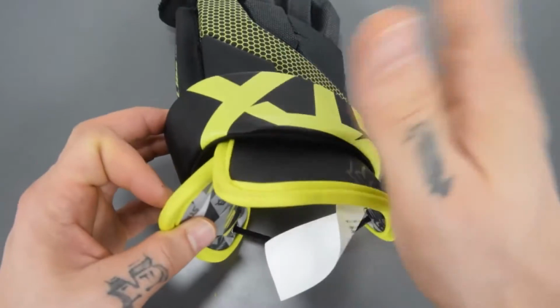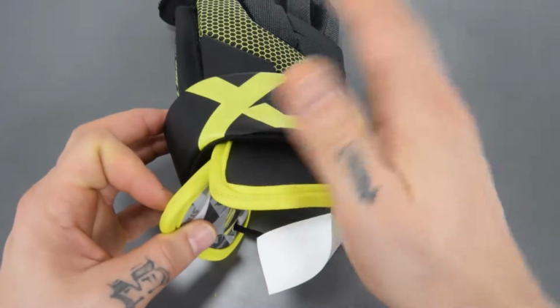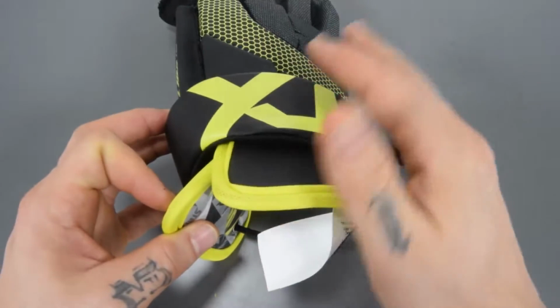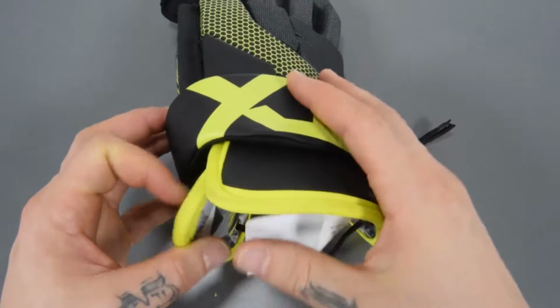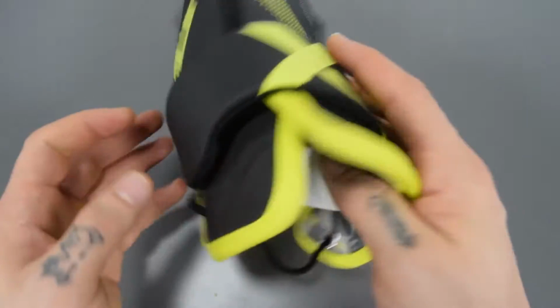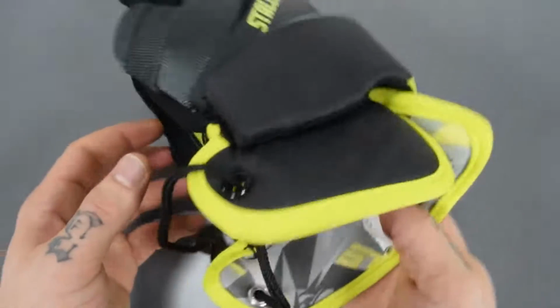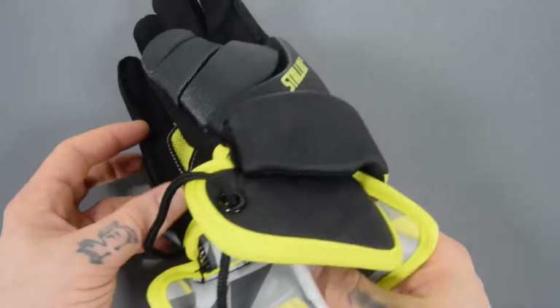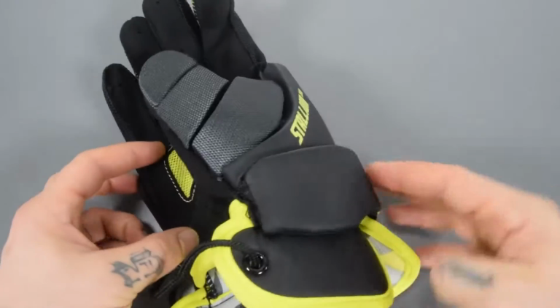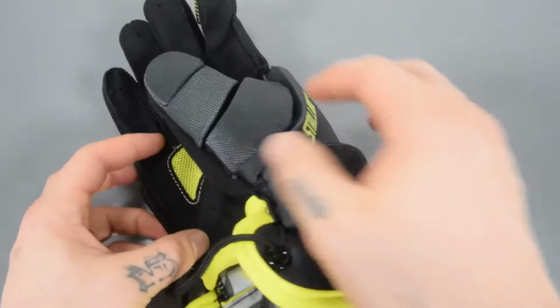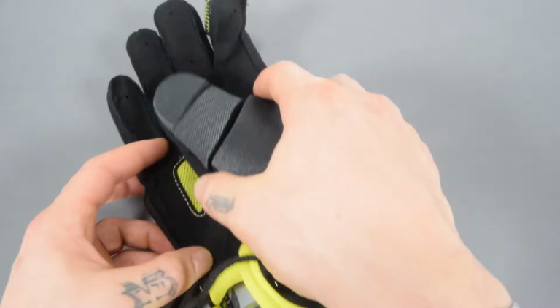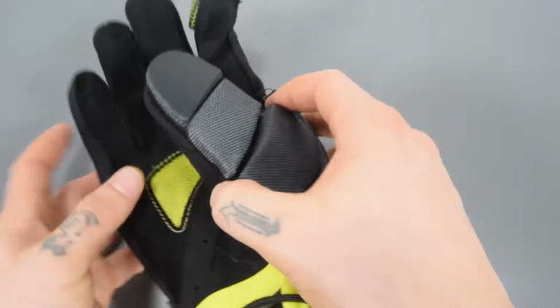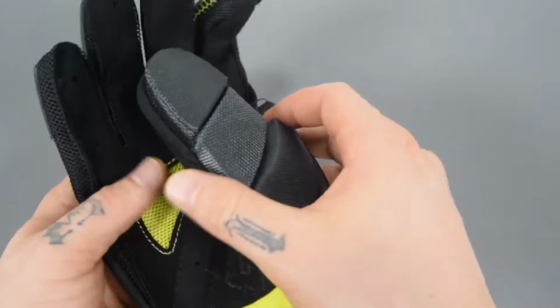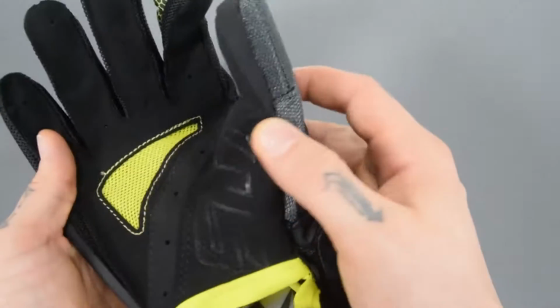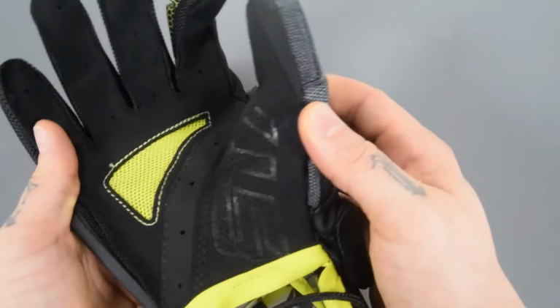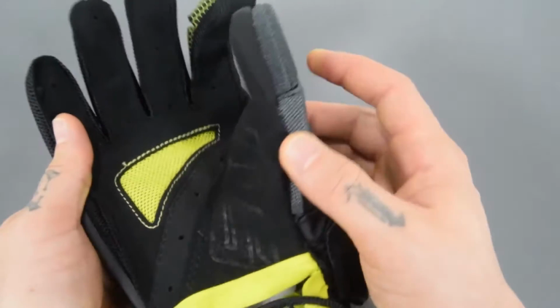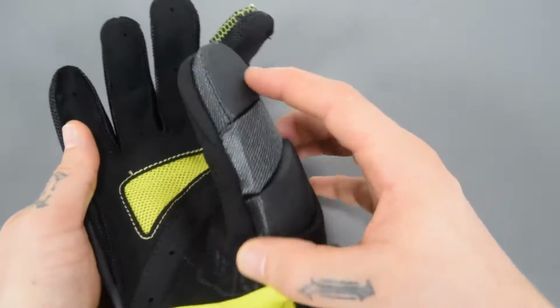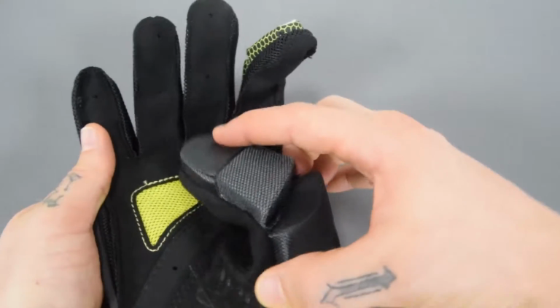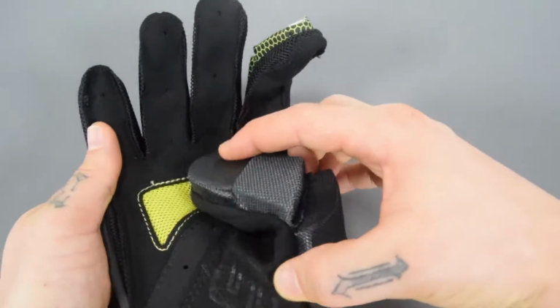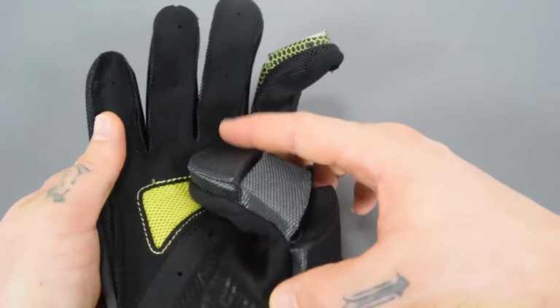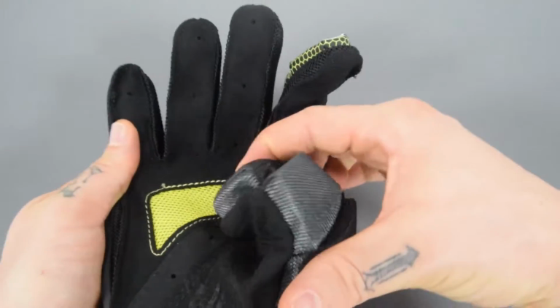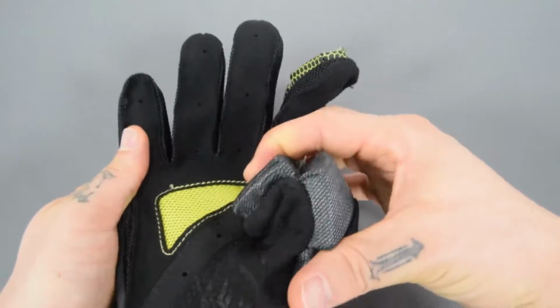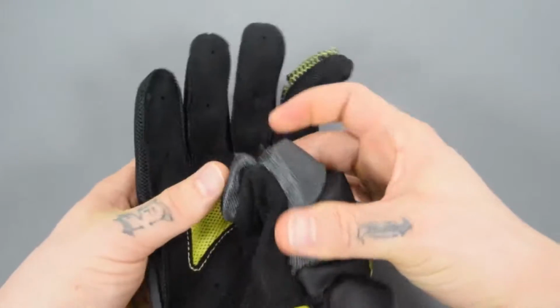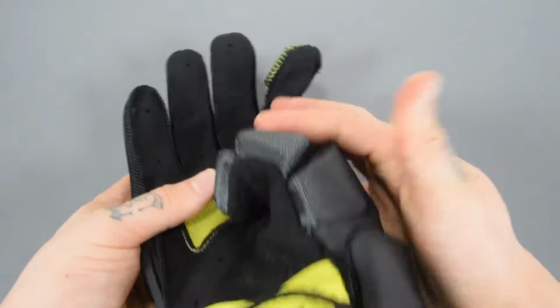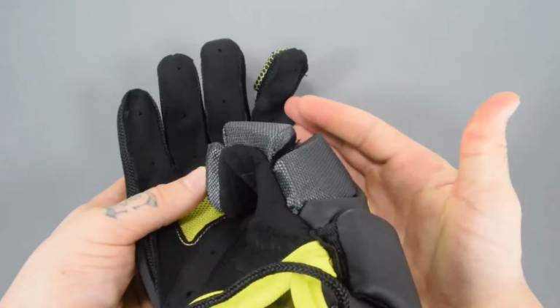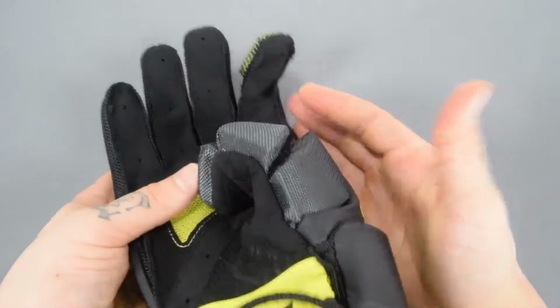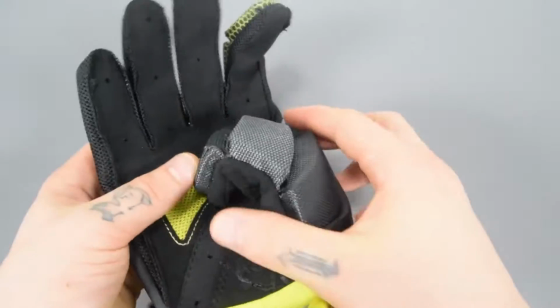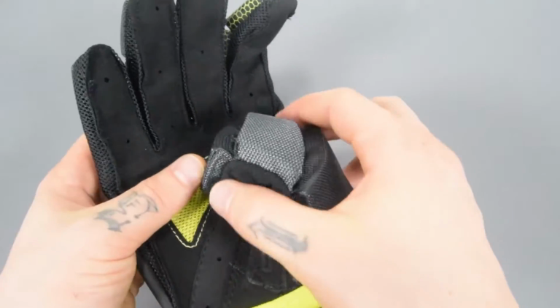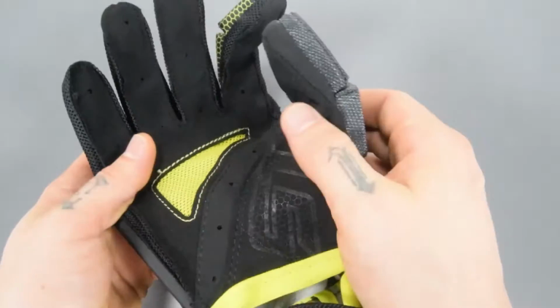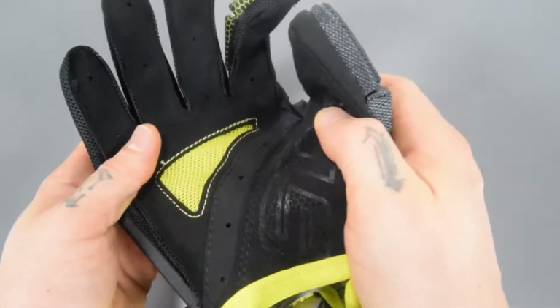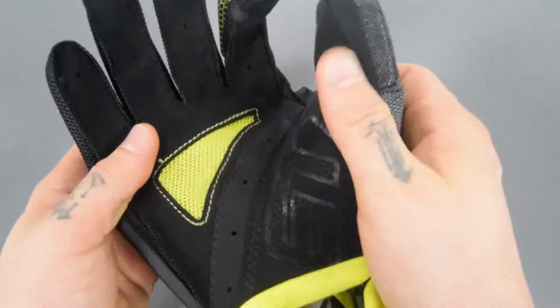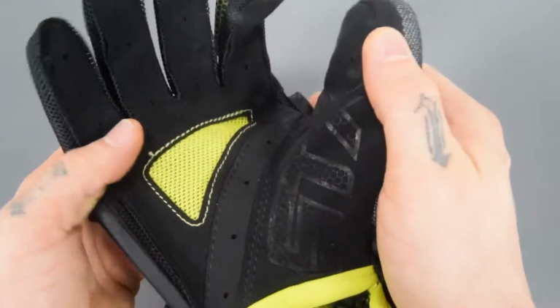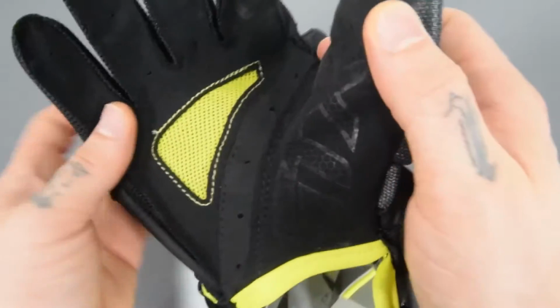It has Stallion wrist mobility, and when we bend this over, you'll see plenty of breaks in the thumb. So that dexterity level is there.